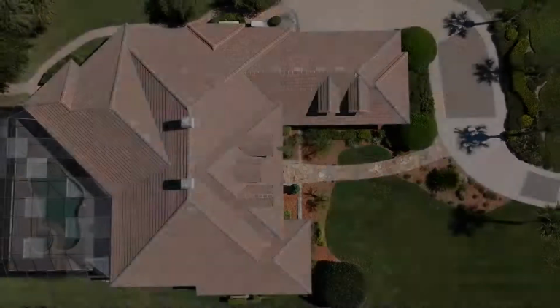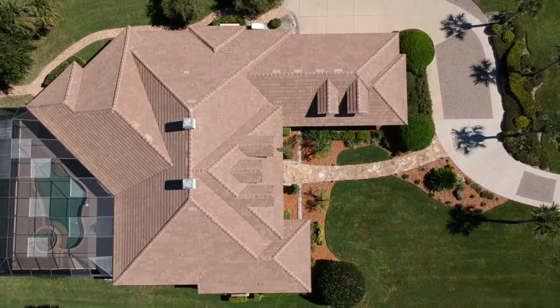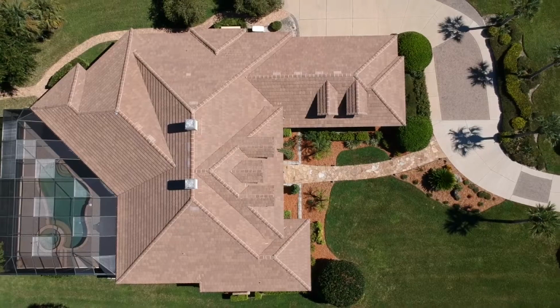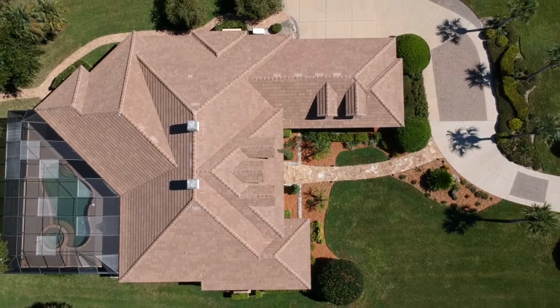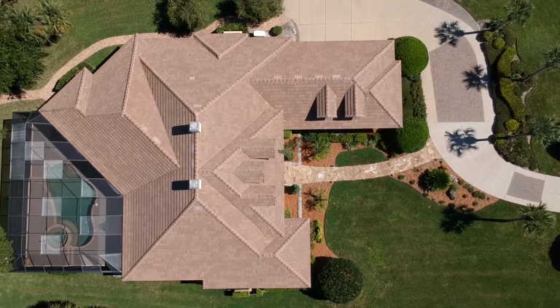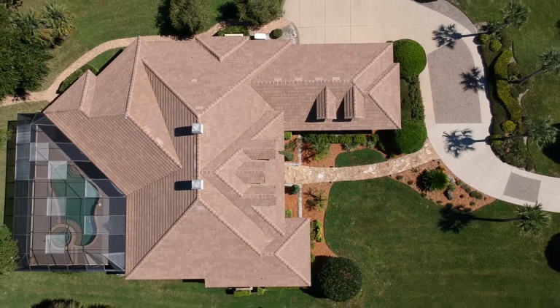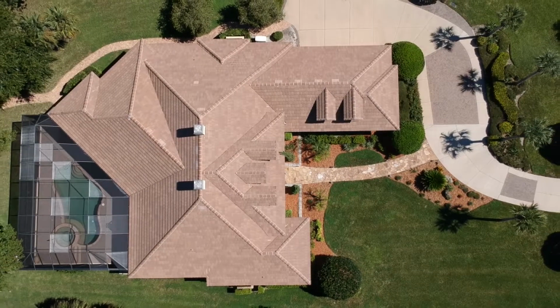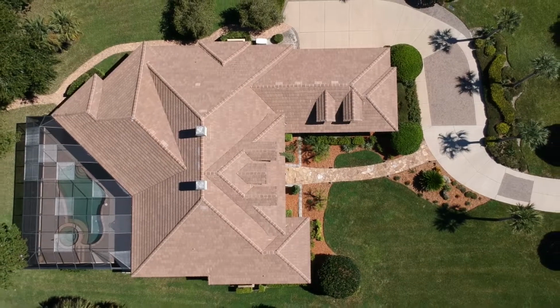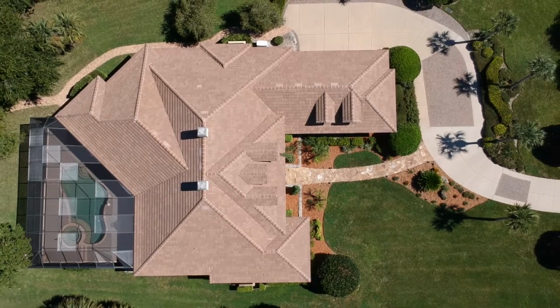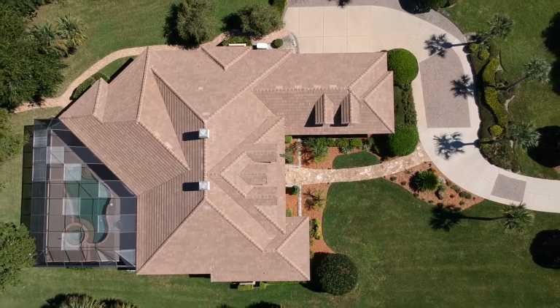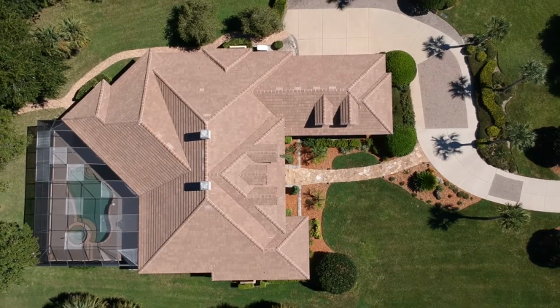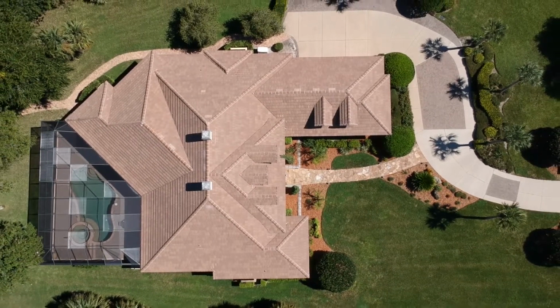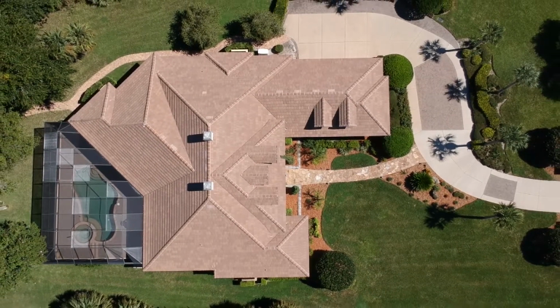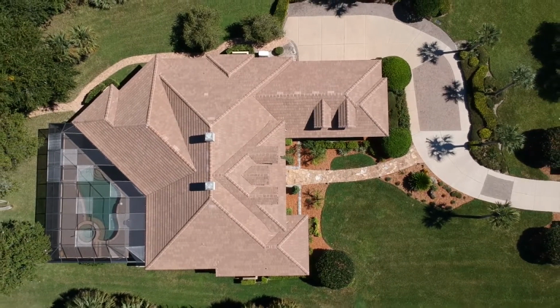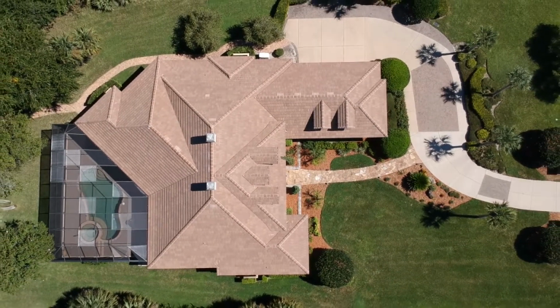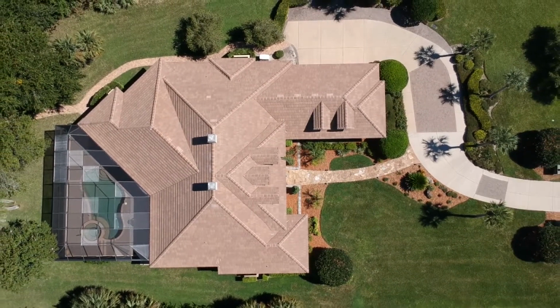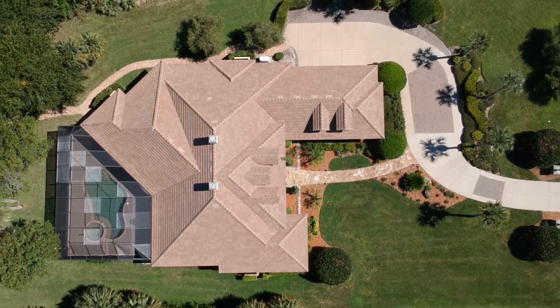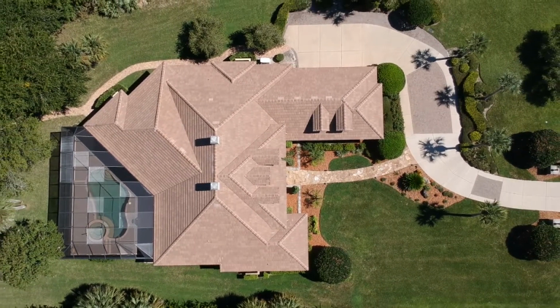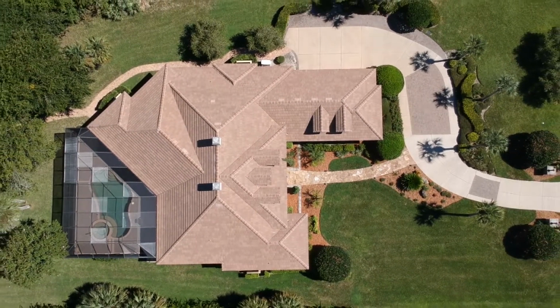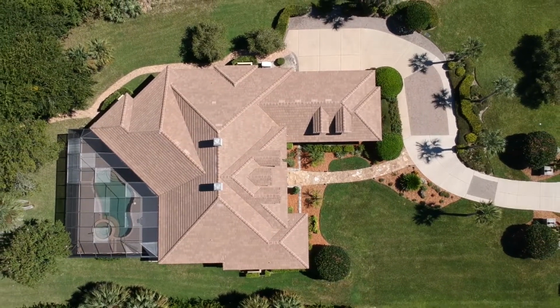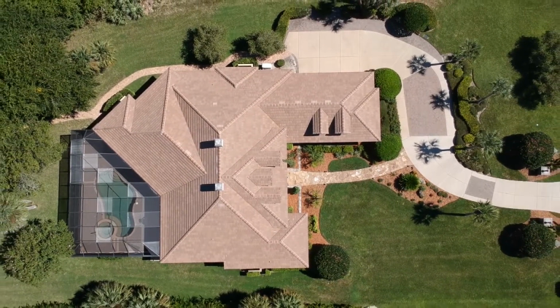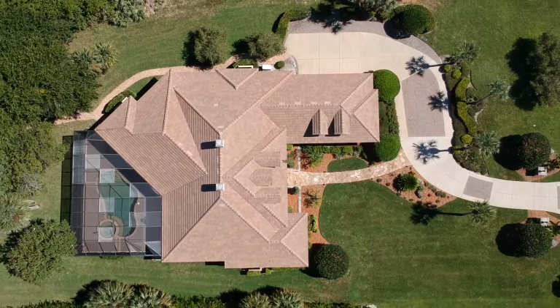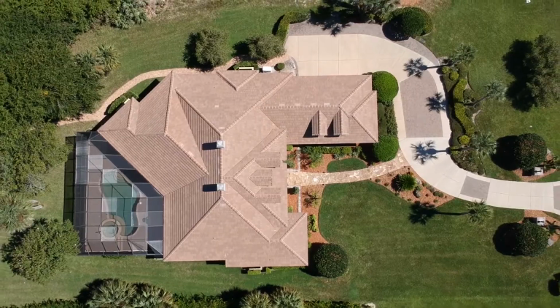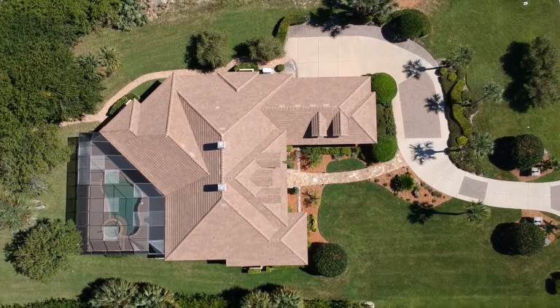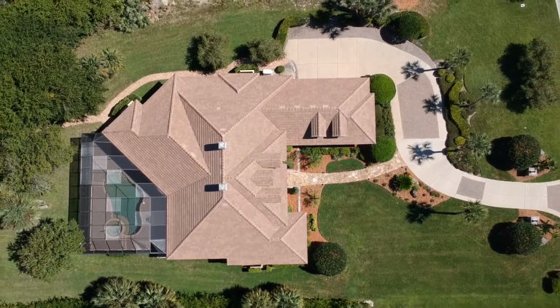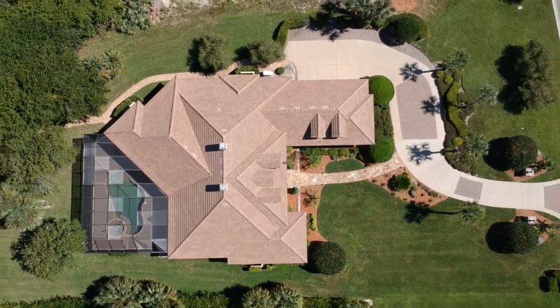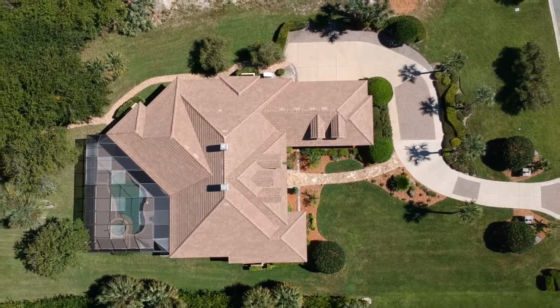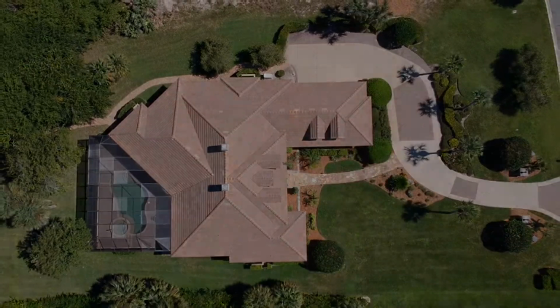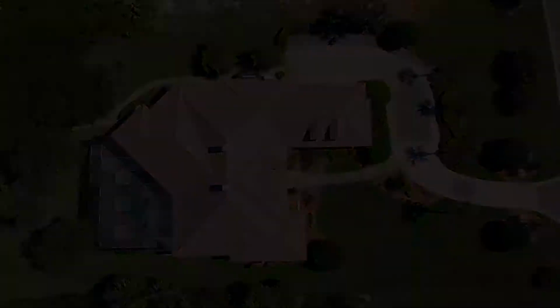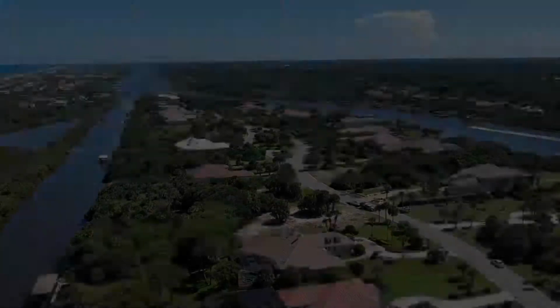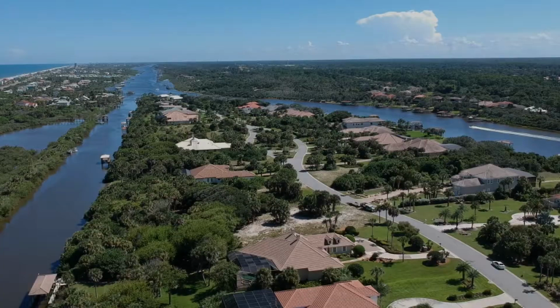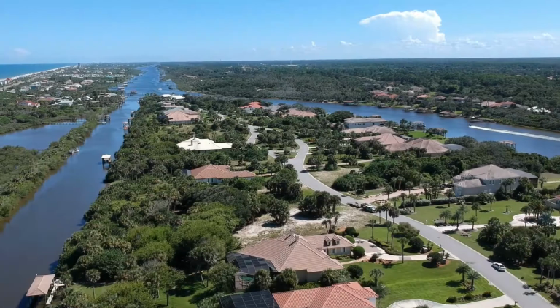There's an oceanfront golf course and a private creek course, which has no homes on it. Really exquisite golf clubs — PGA caliber.